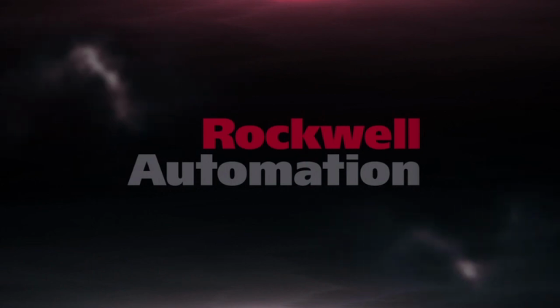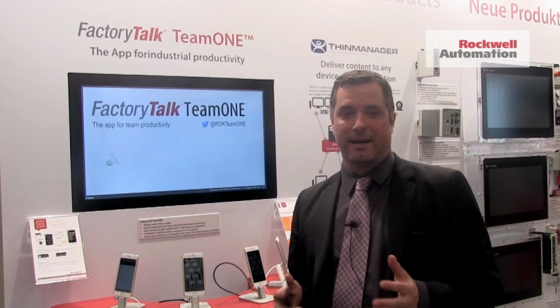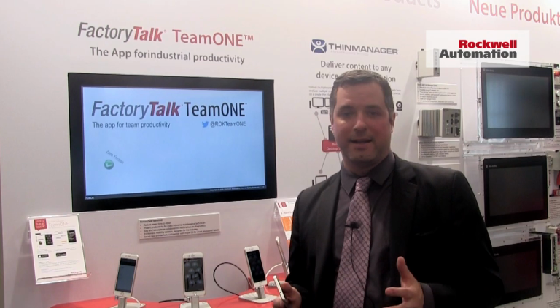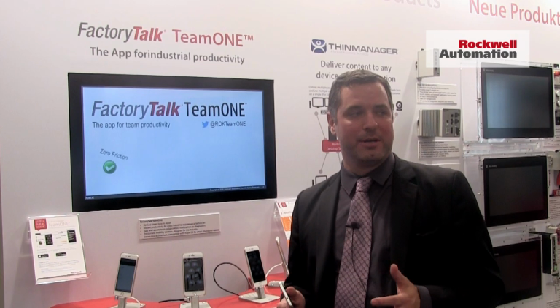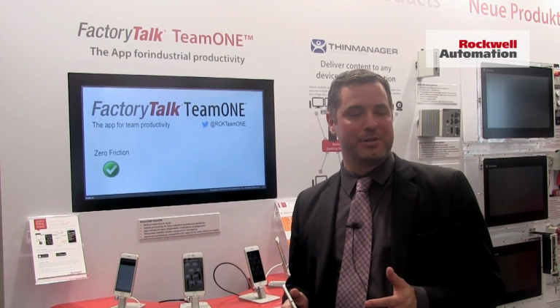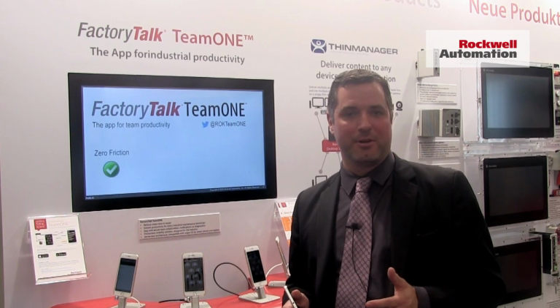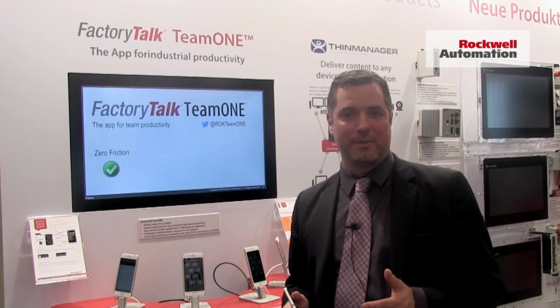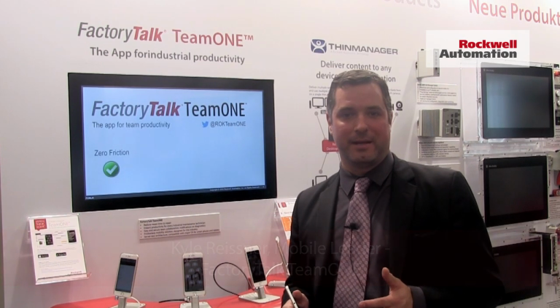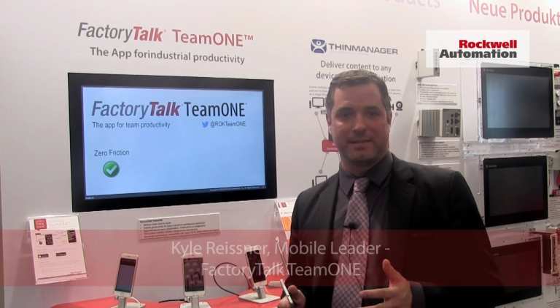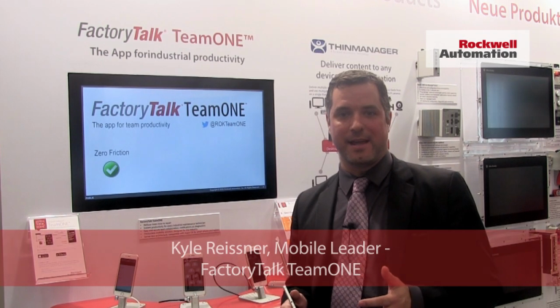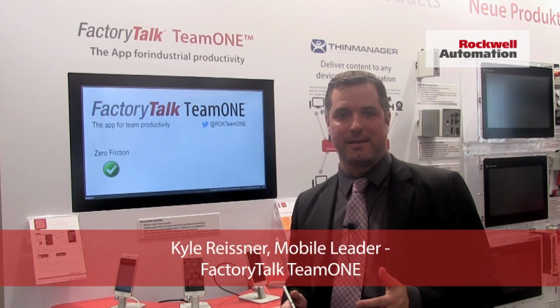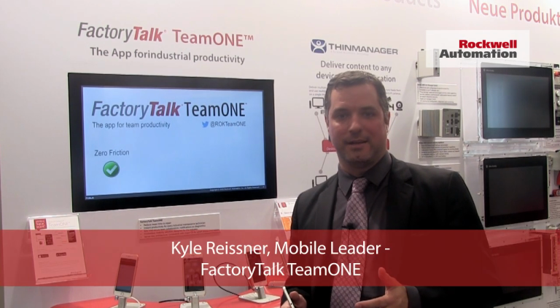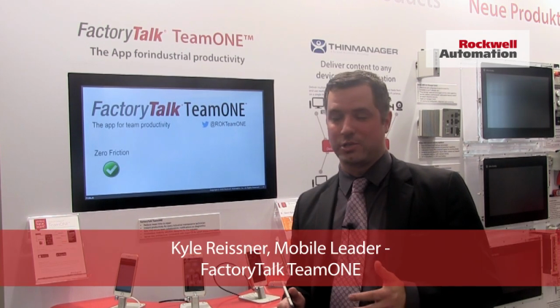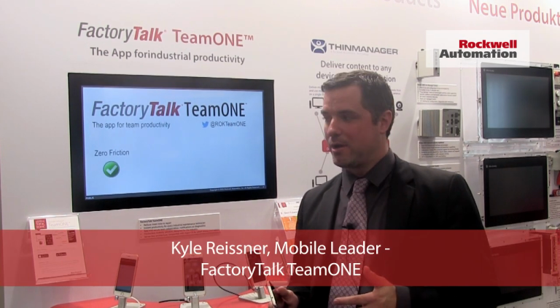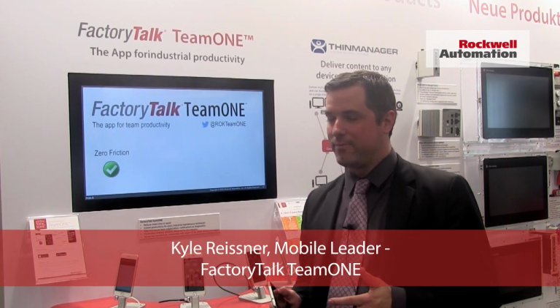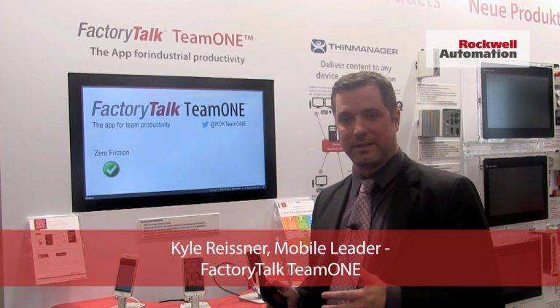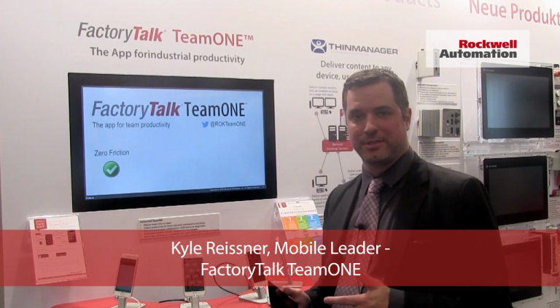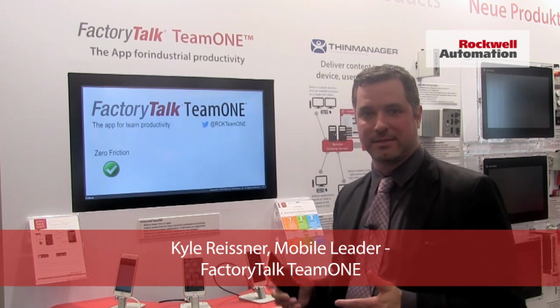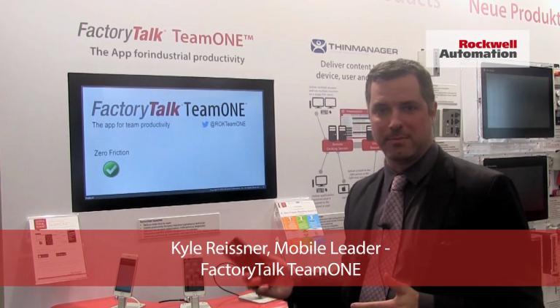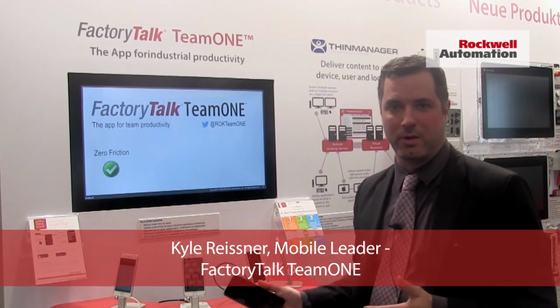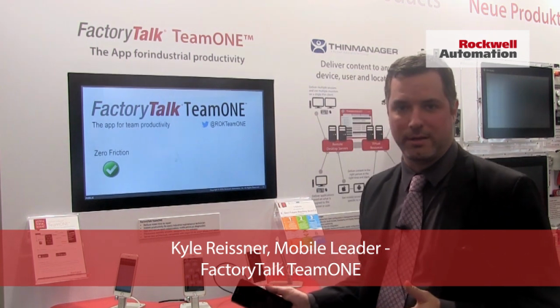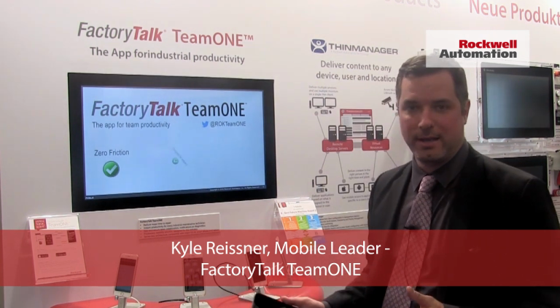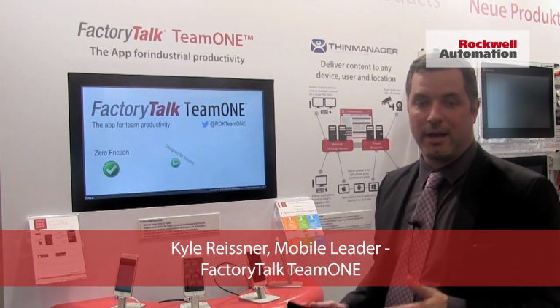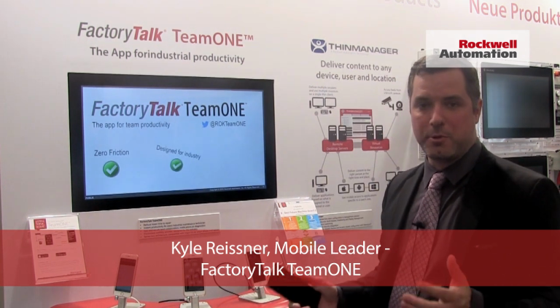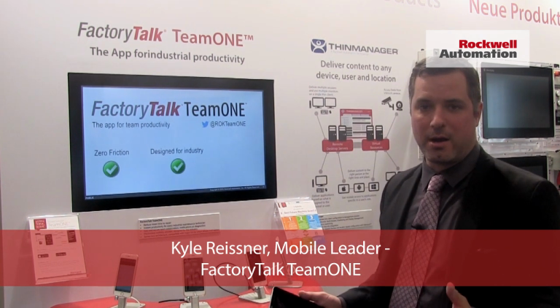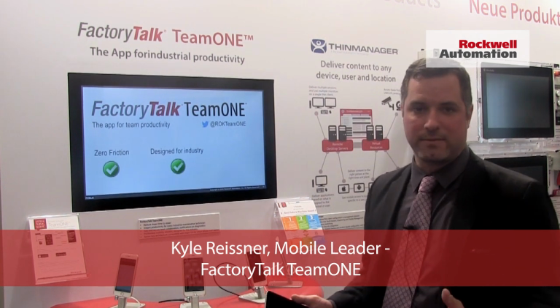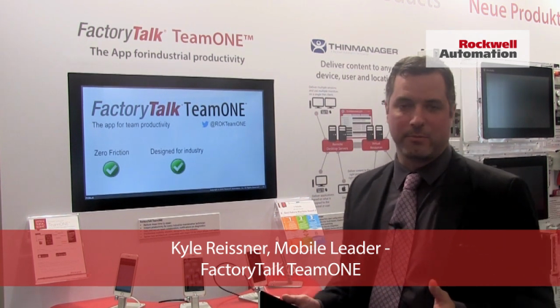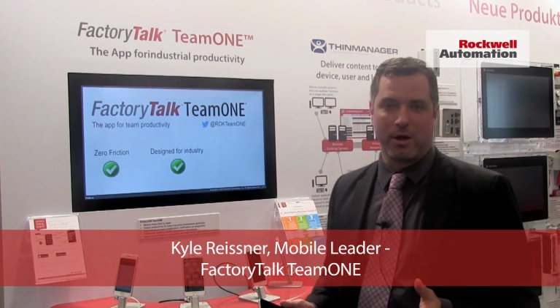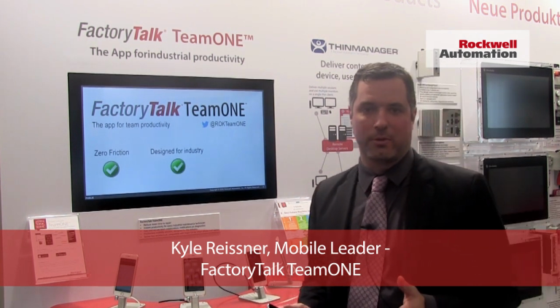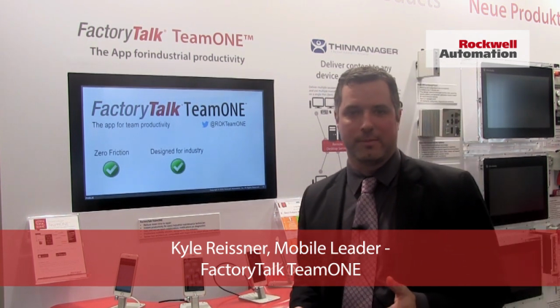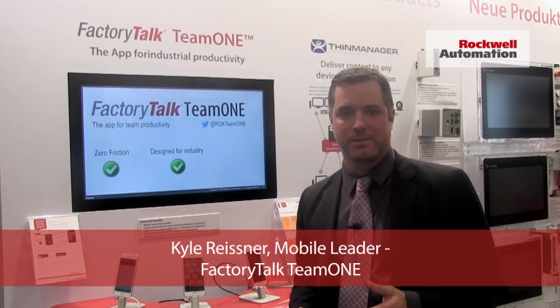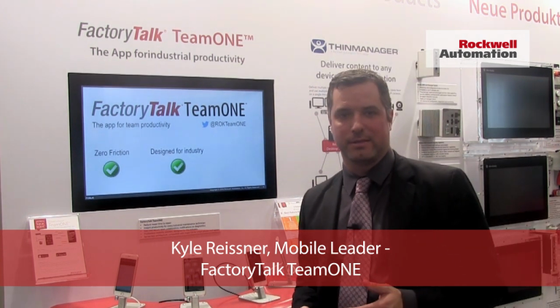Hi, we're here in Europe today showing off FactoryTalk Team 1, a new product from Rockwell Automation.